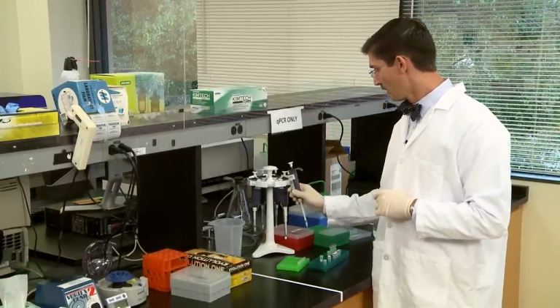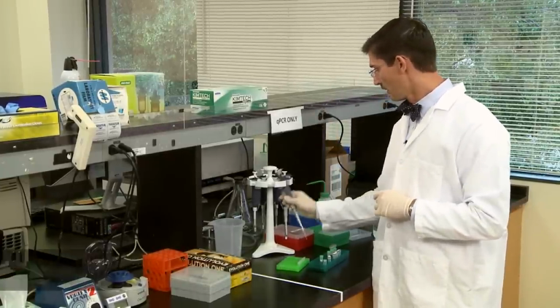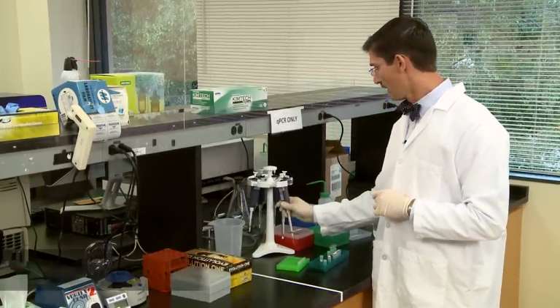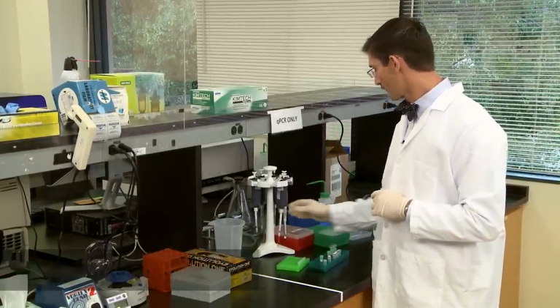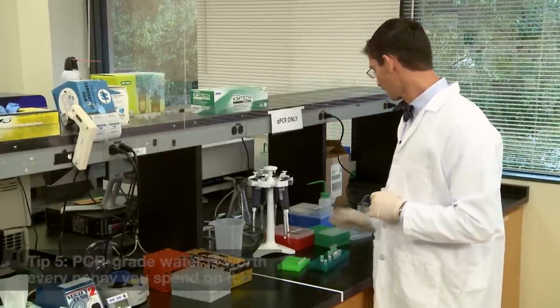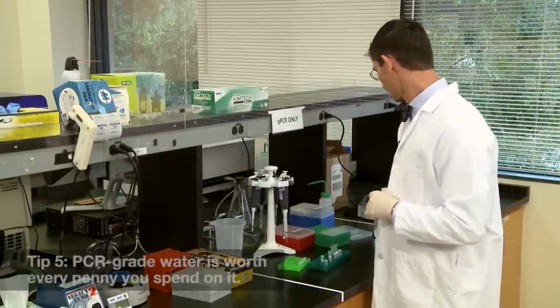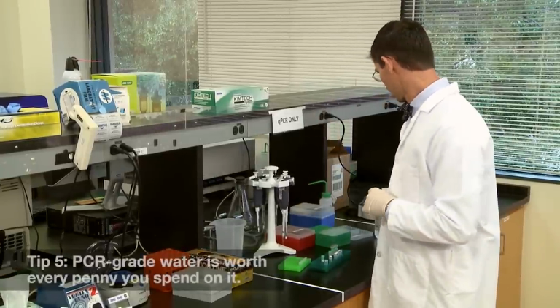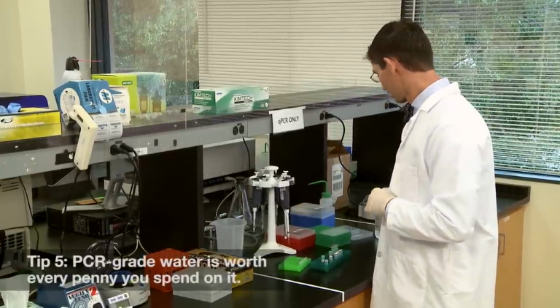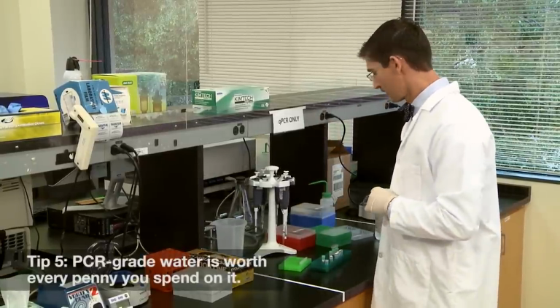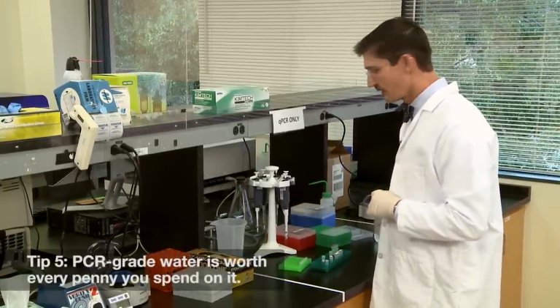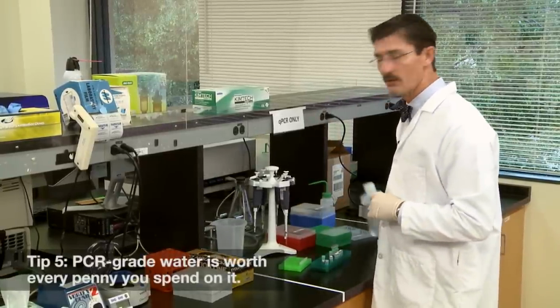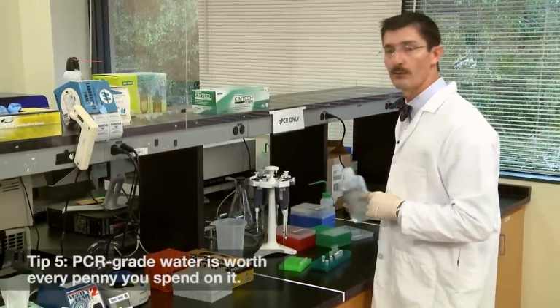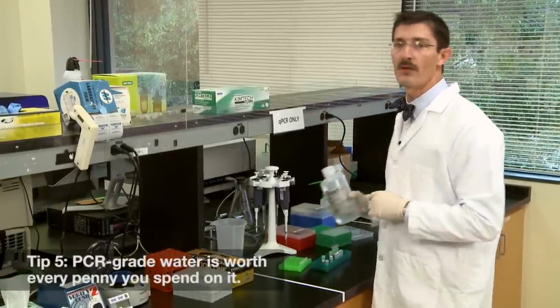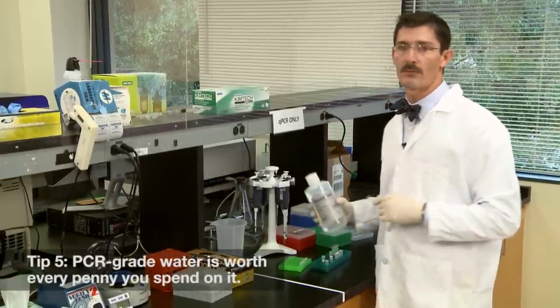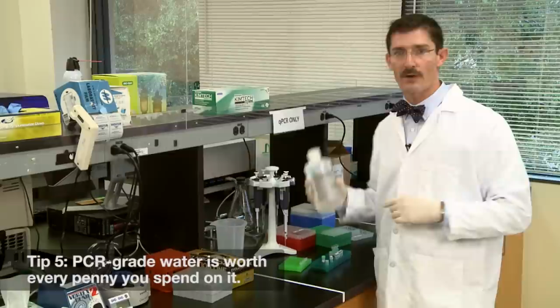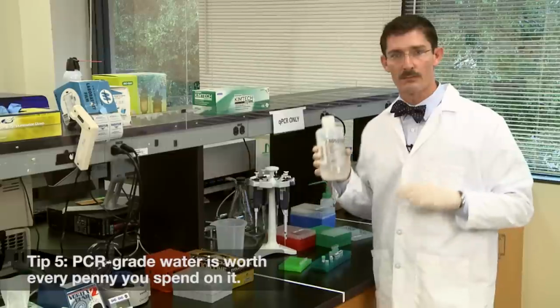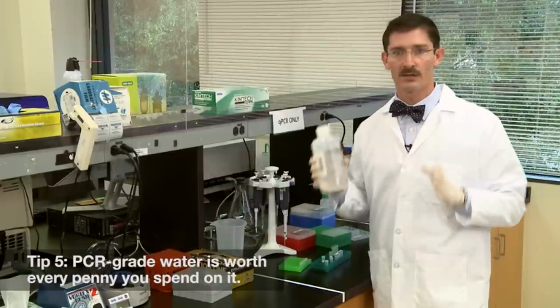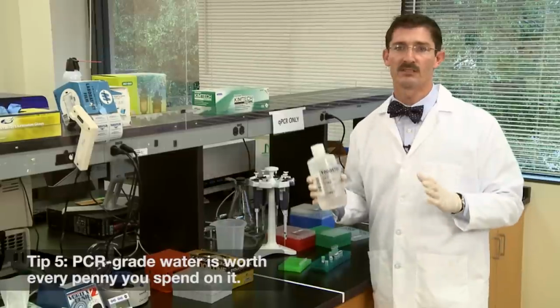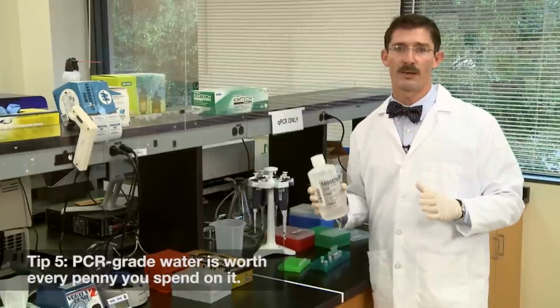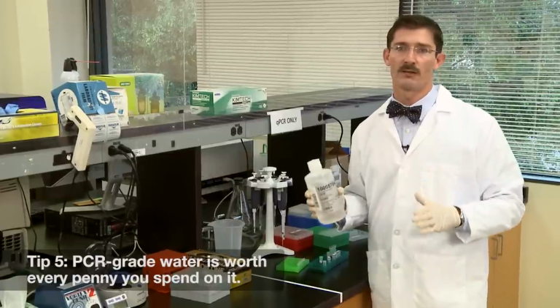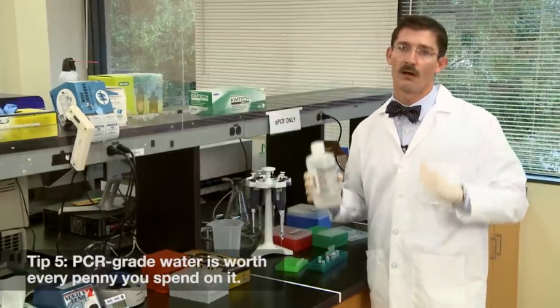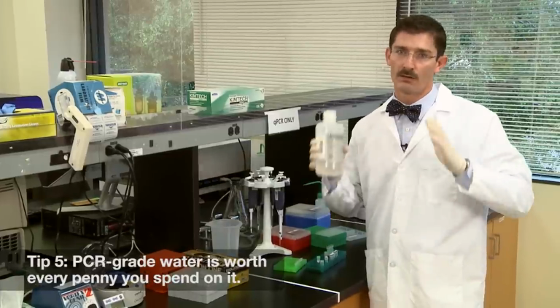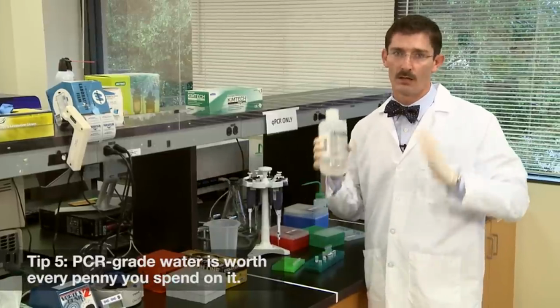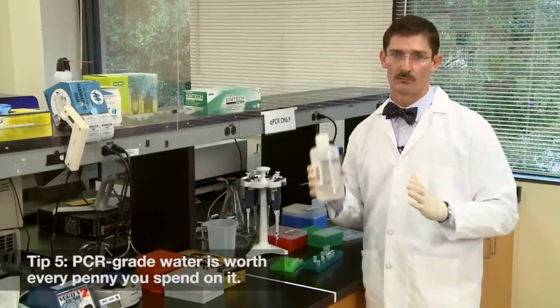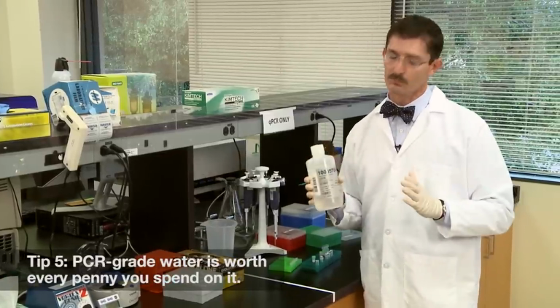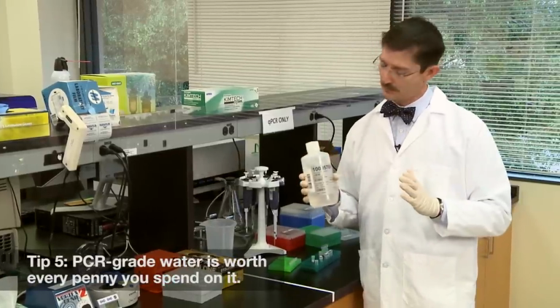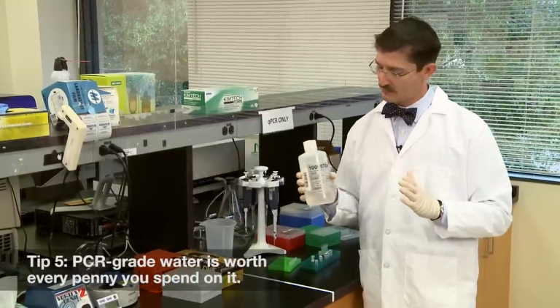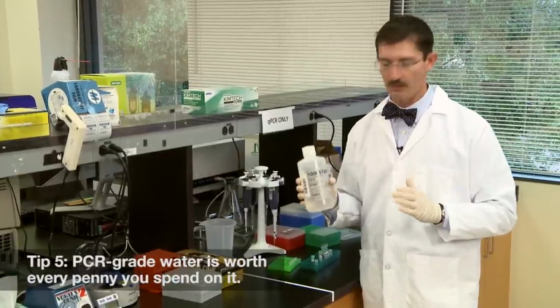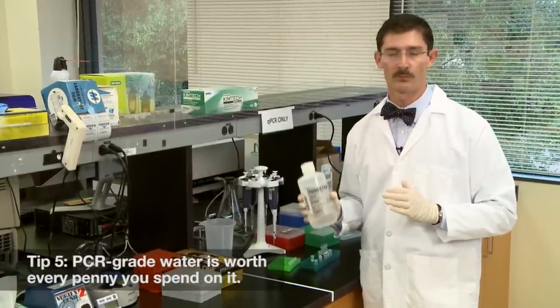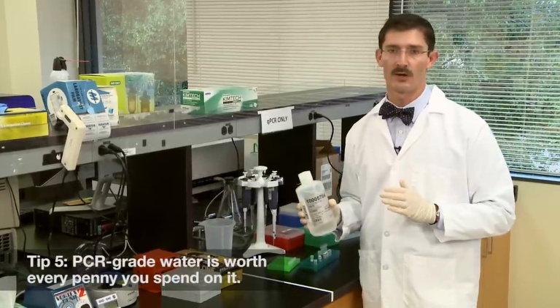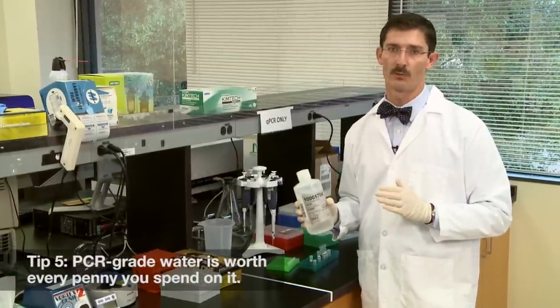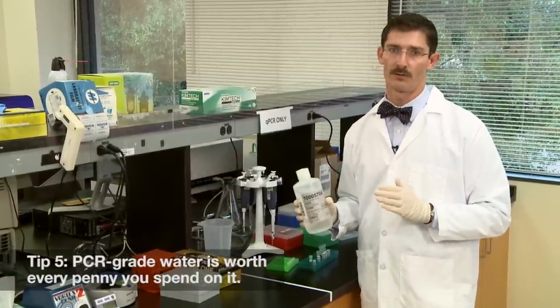And trust us, you will not regret the money you spend on PCR grade water.